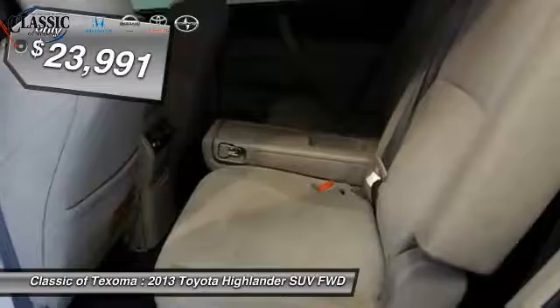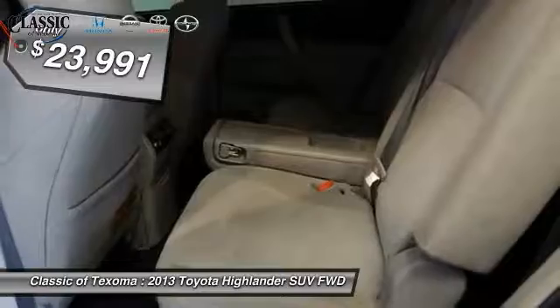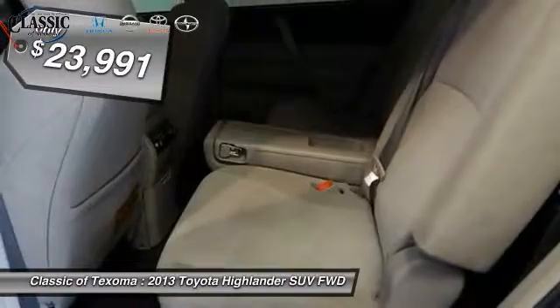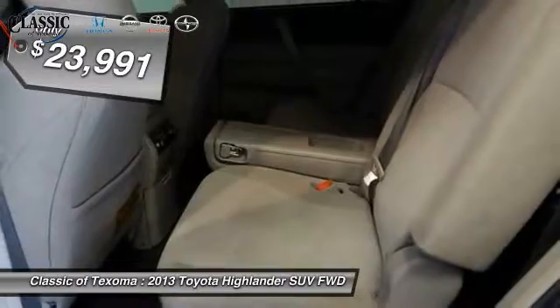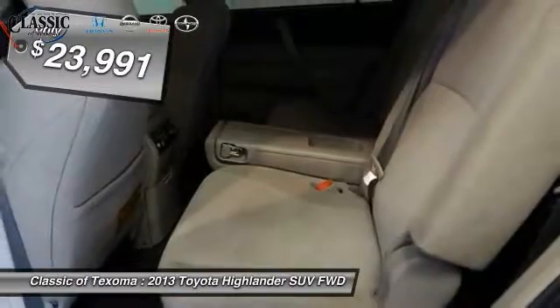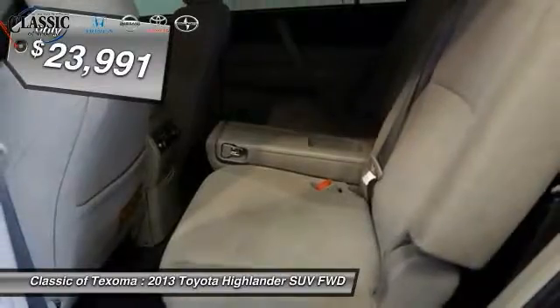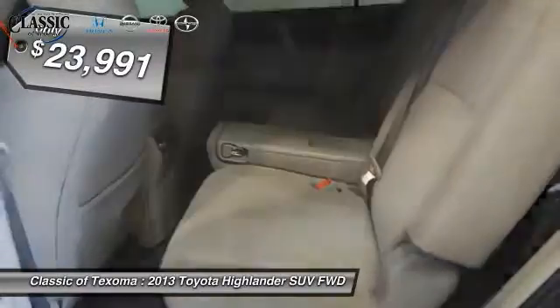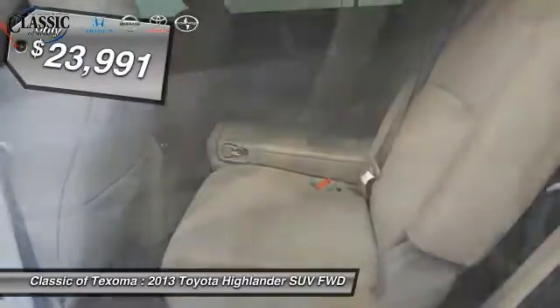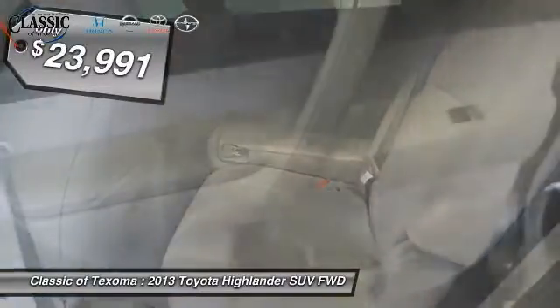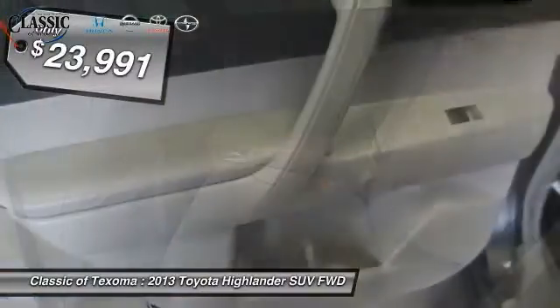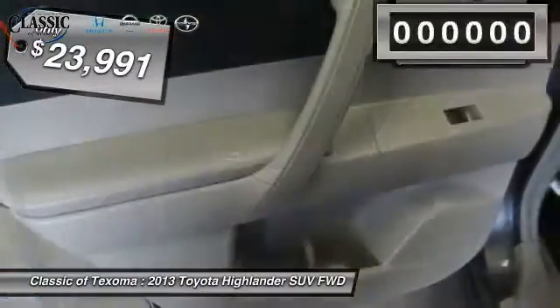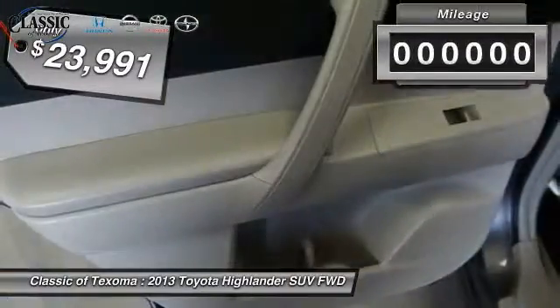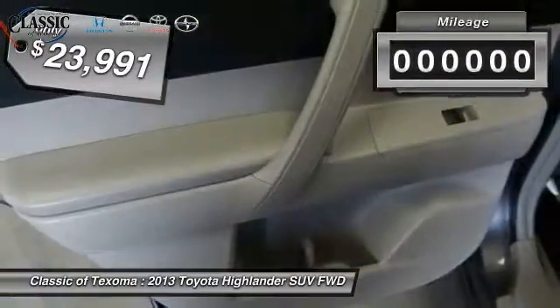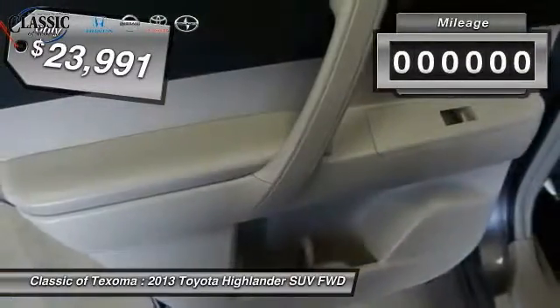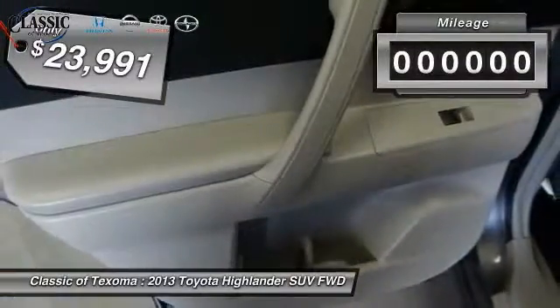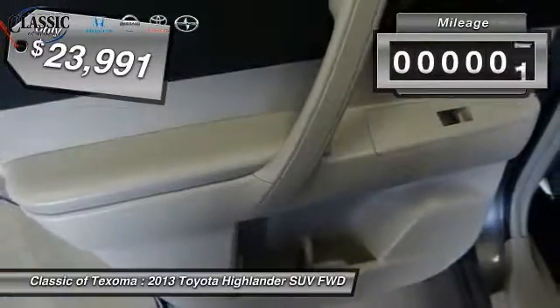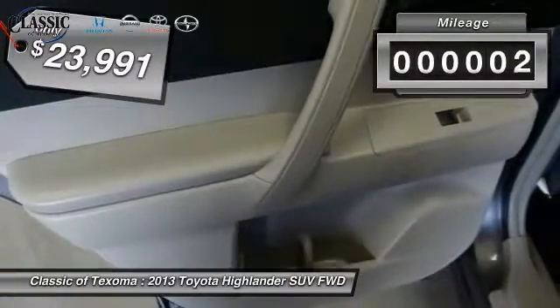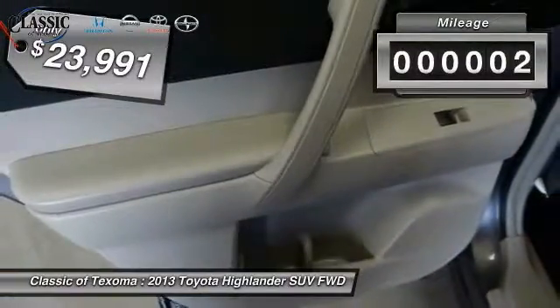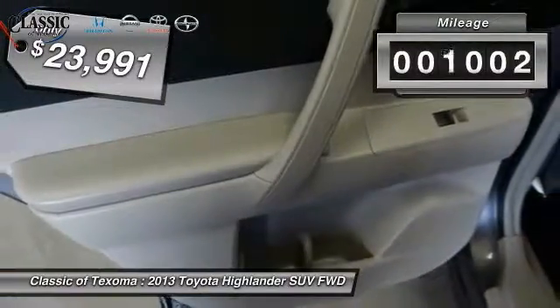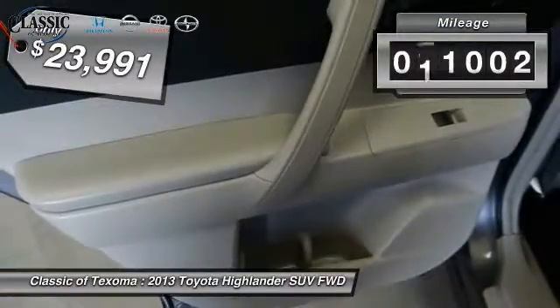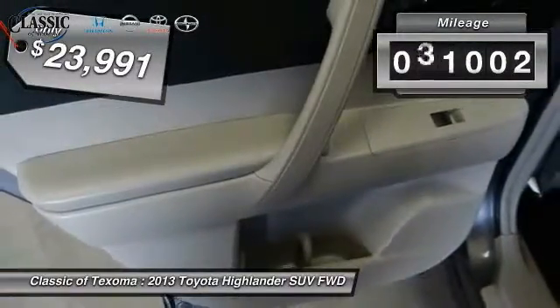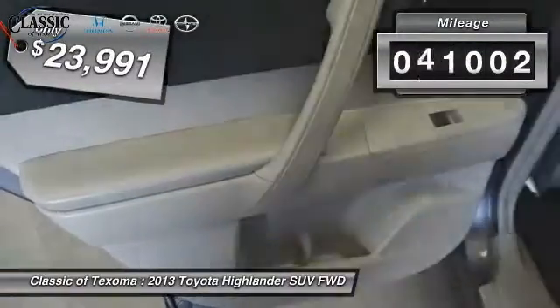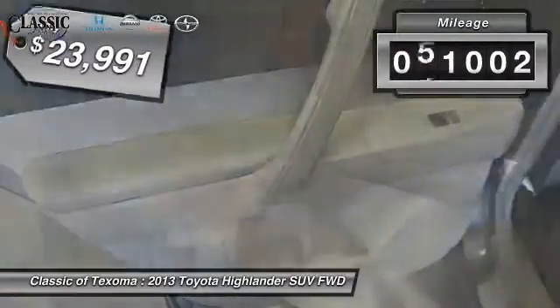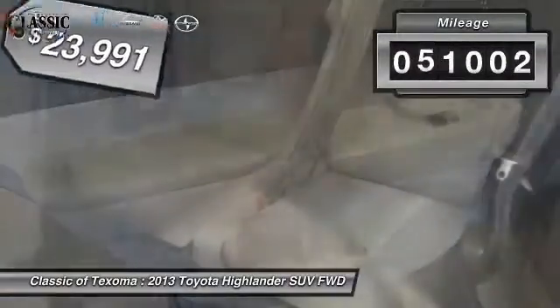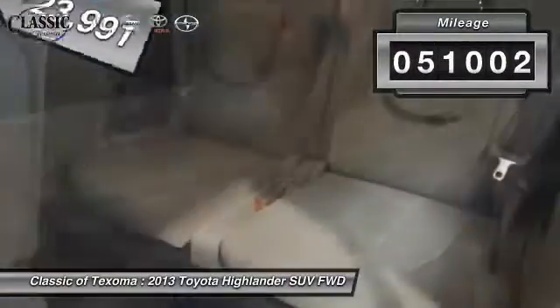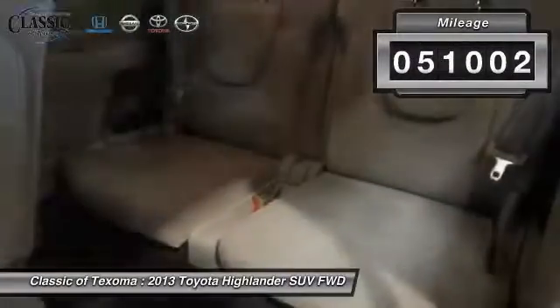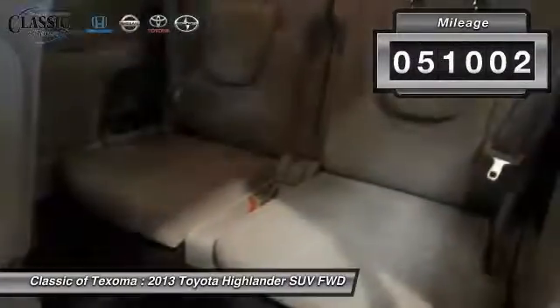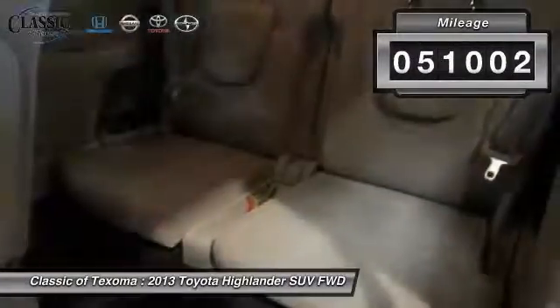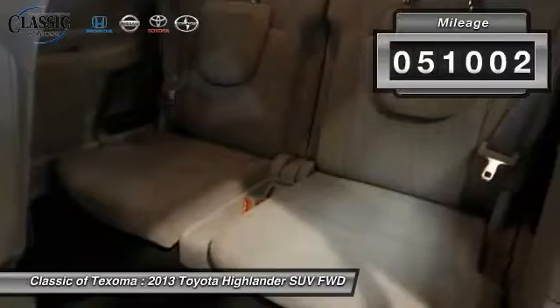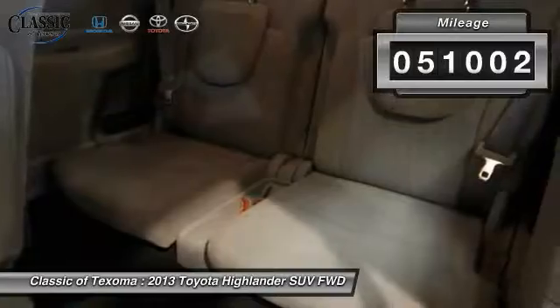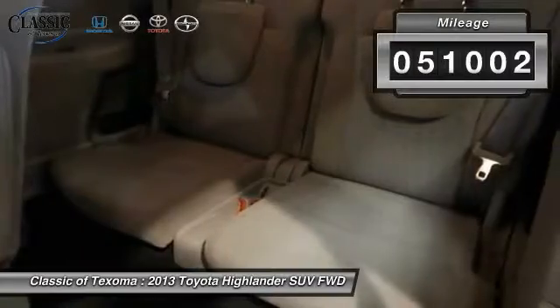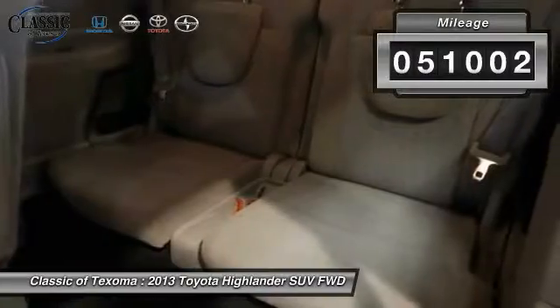And is priced below $25,000. This vehicle has less than 55,000 miles.